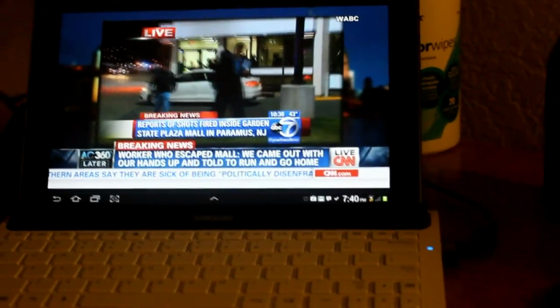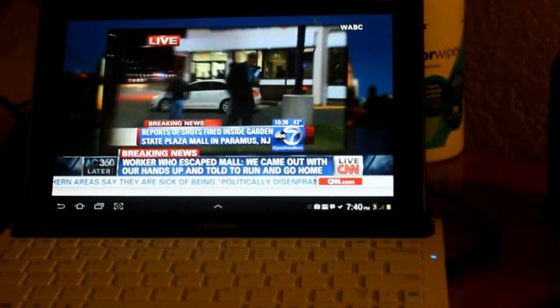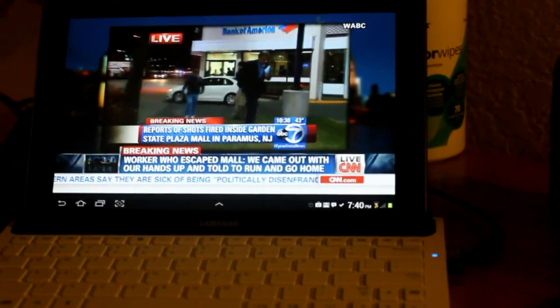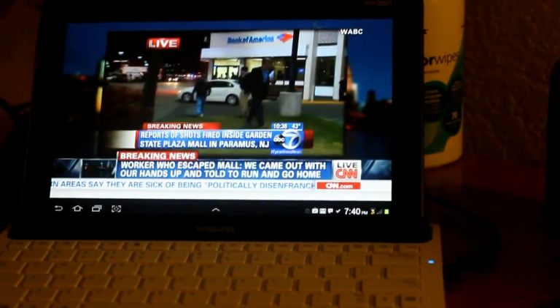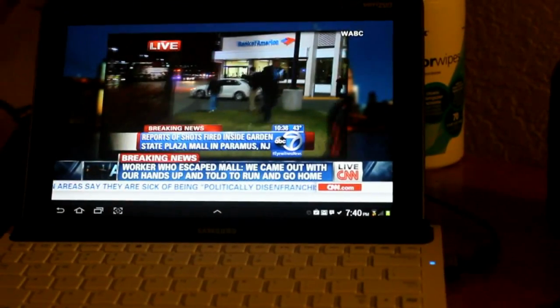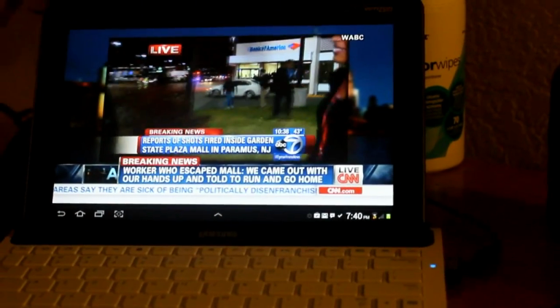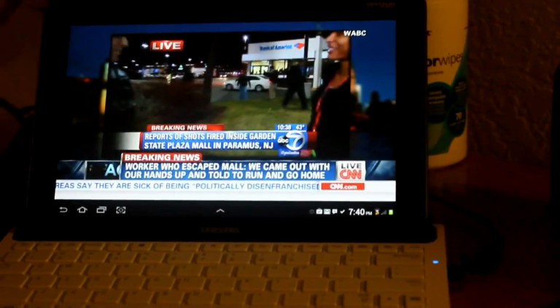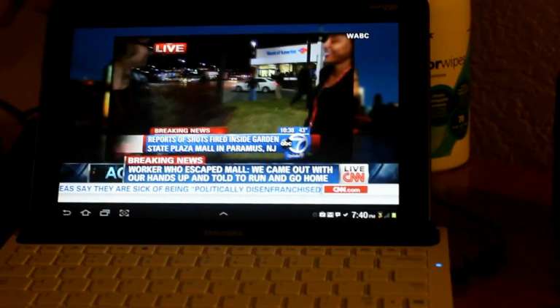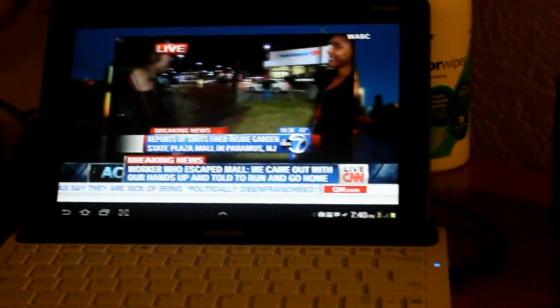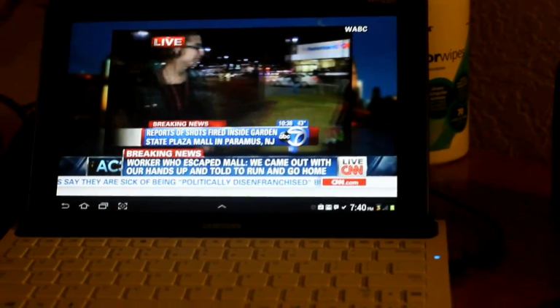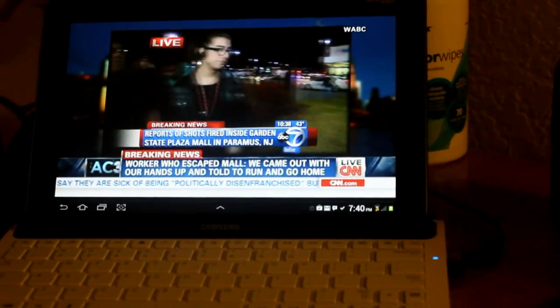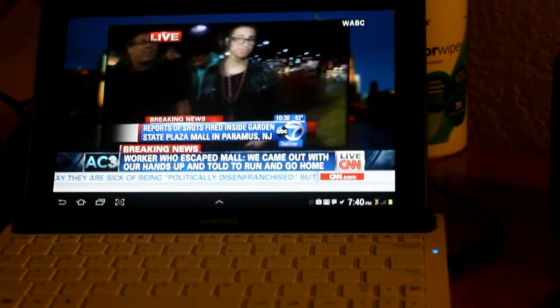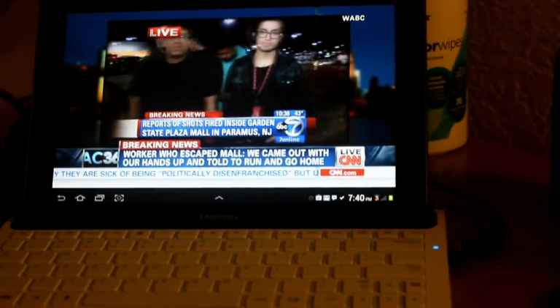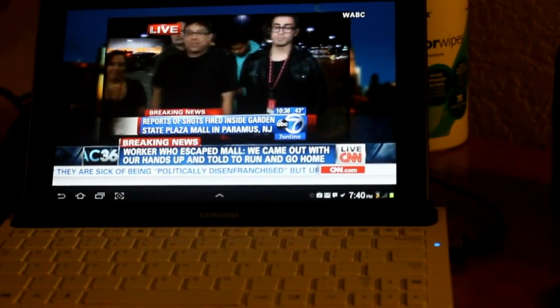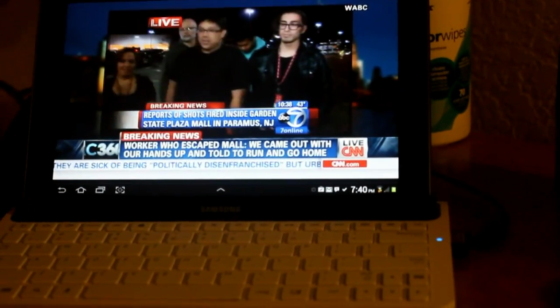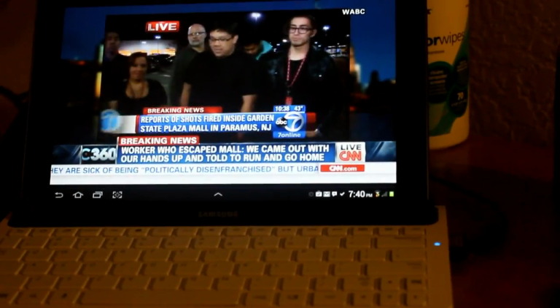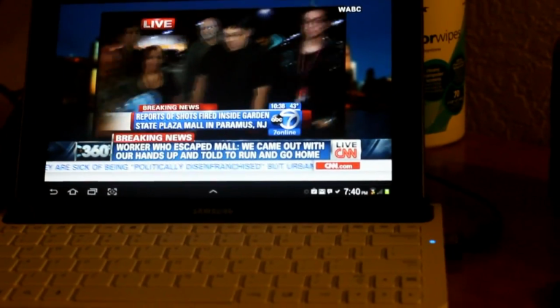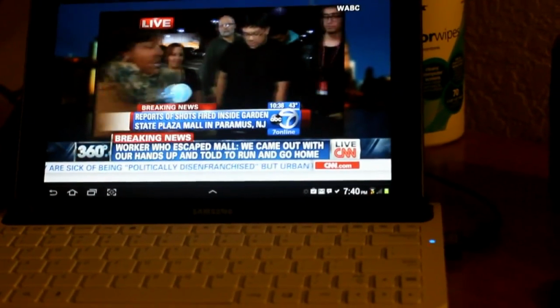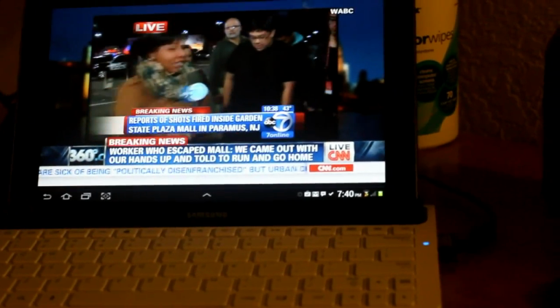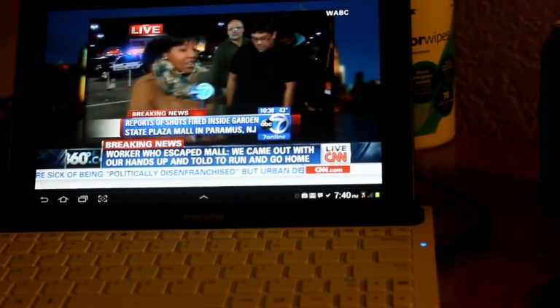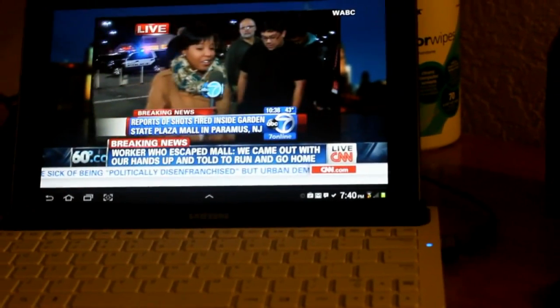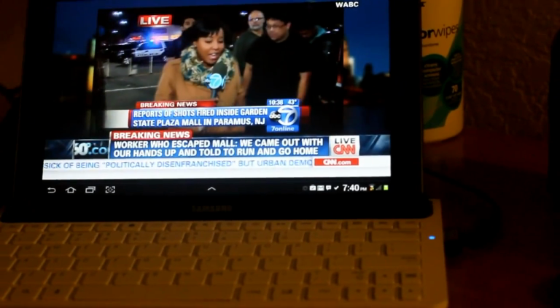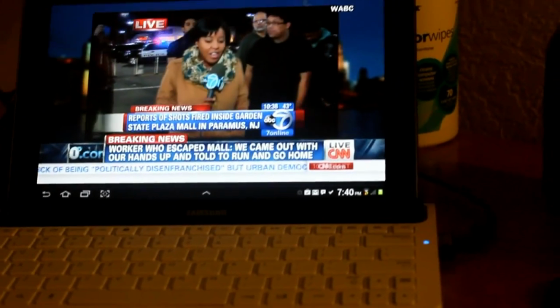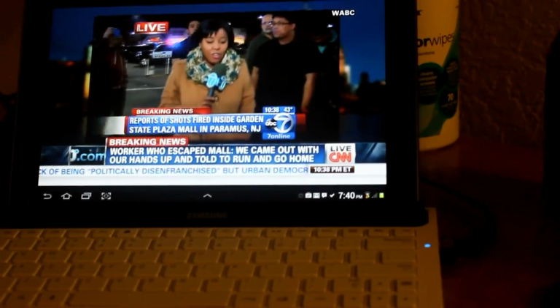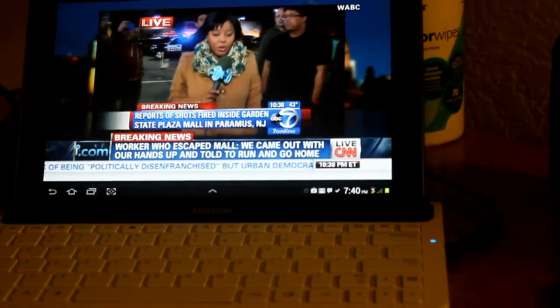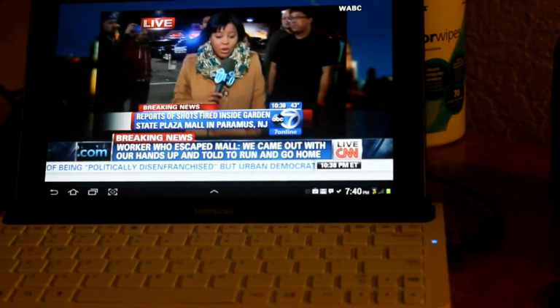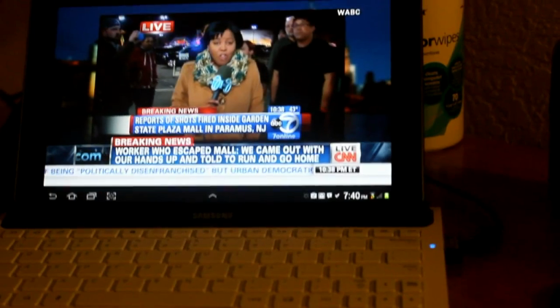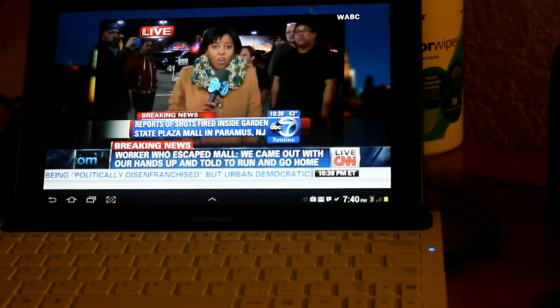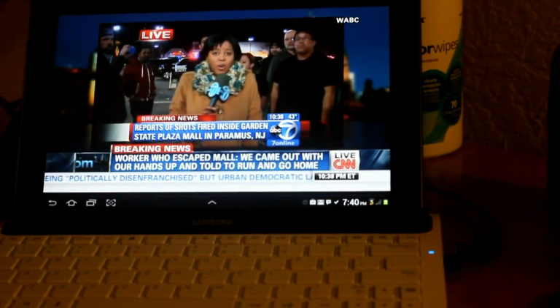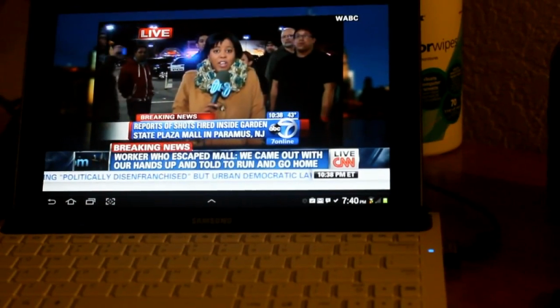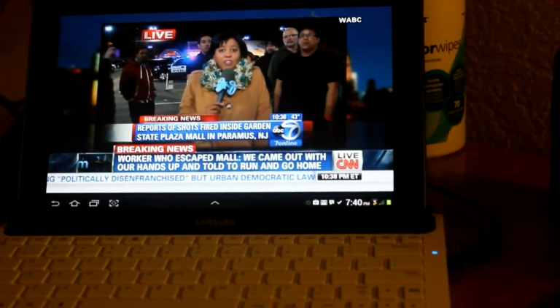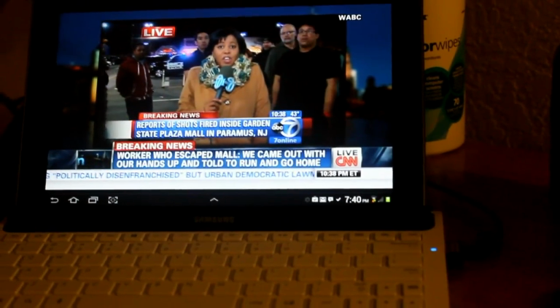This is November 4th, 2013. They're talking about the shooting that happened in New Jersey.